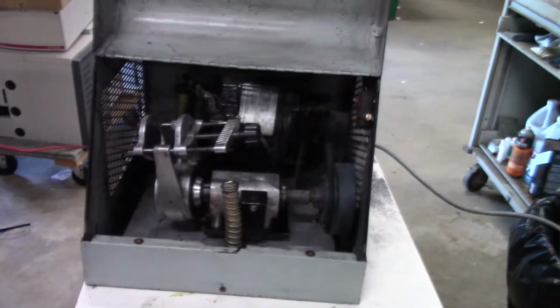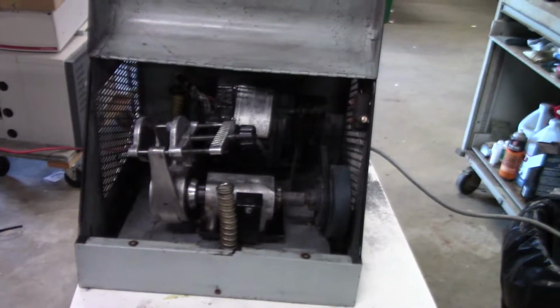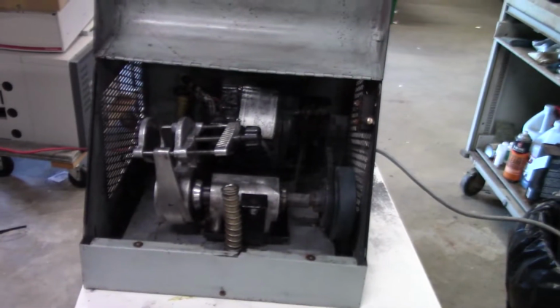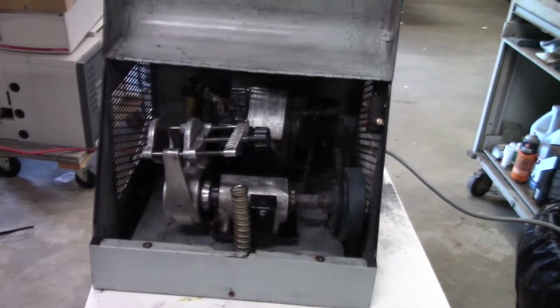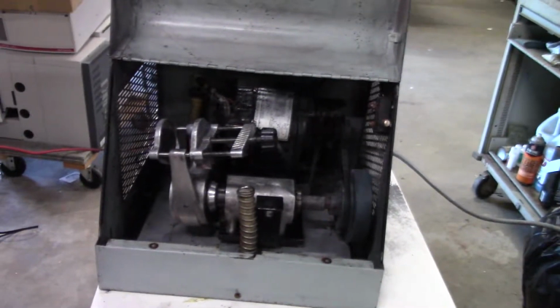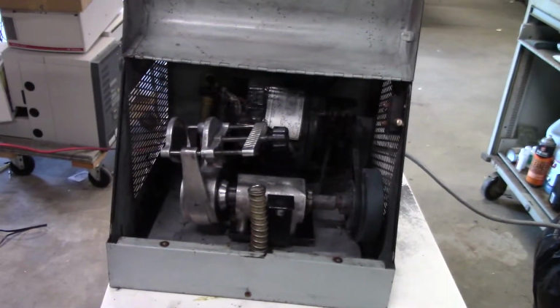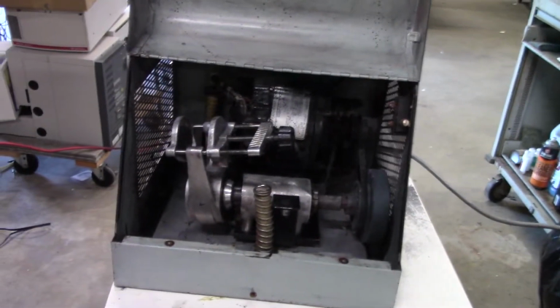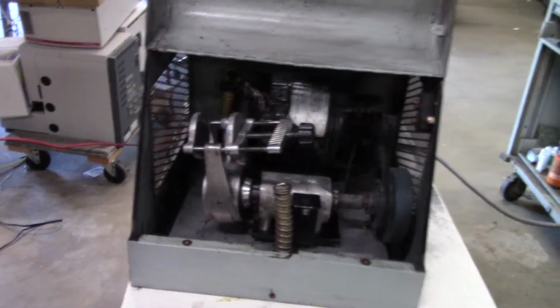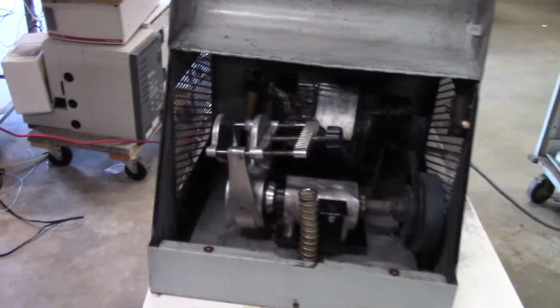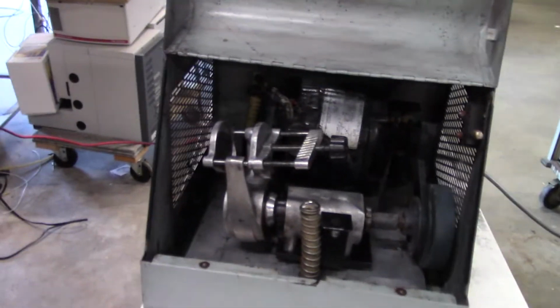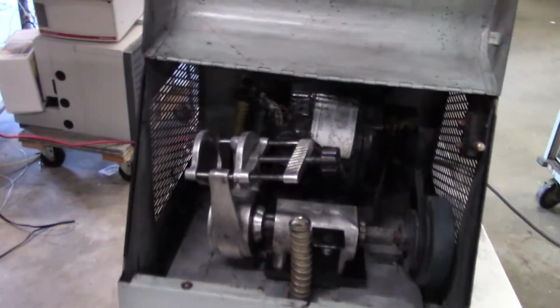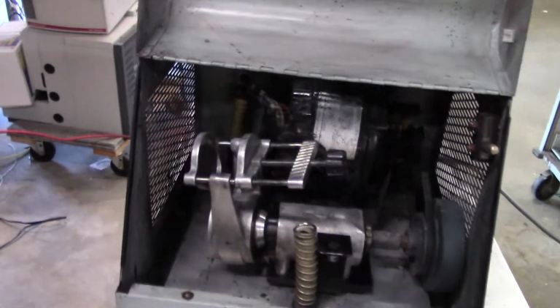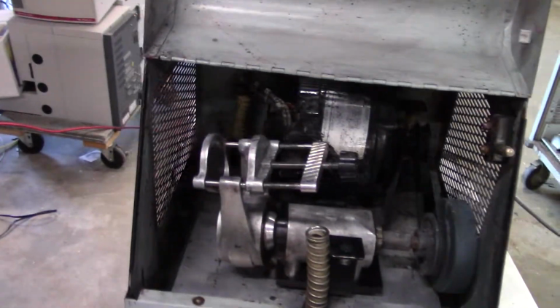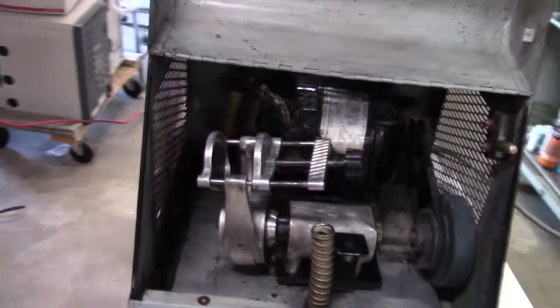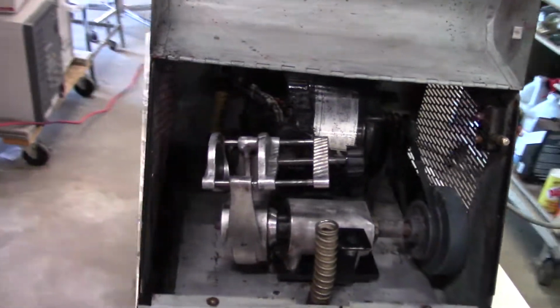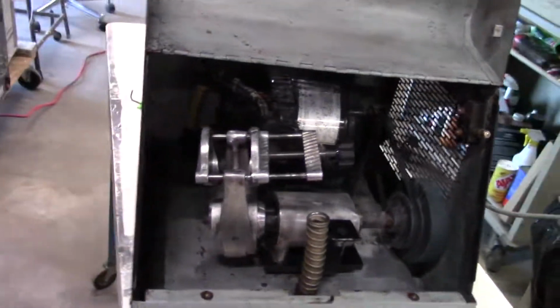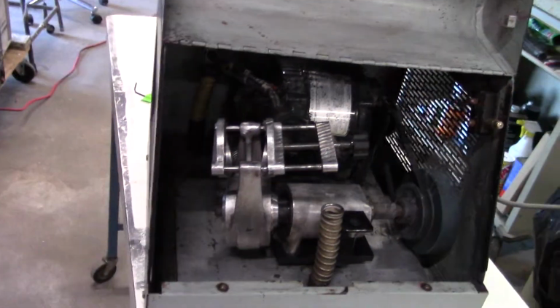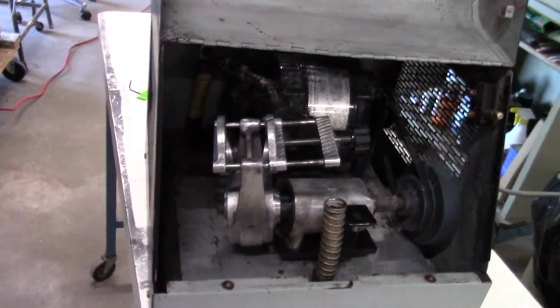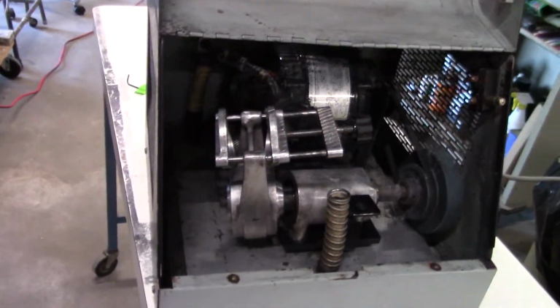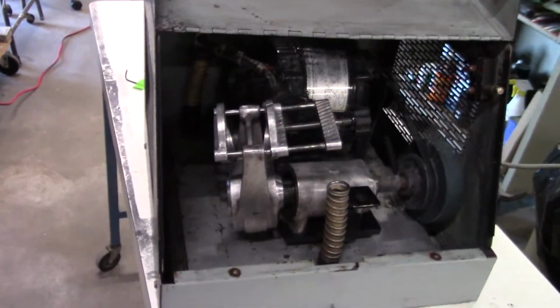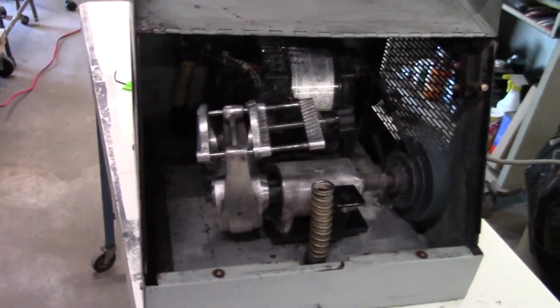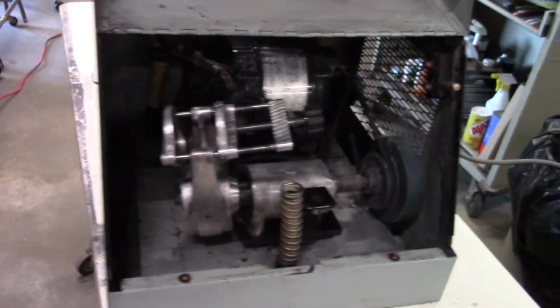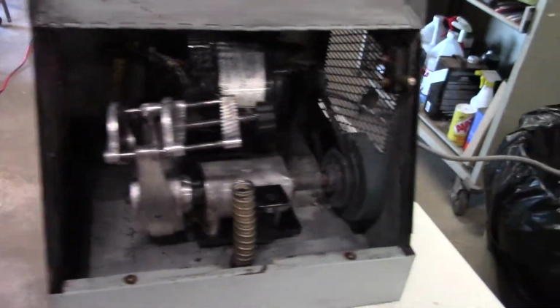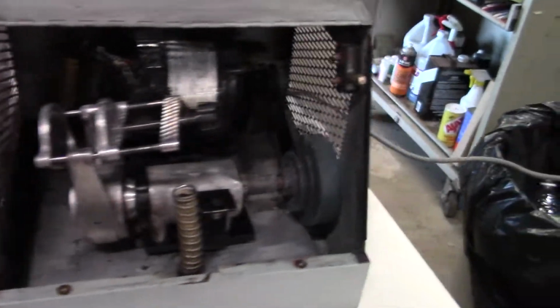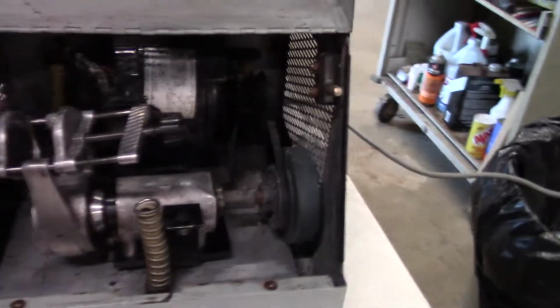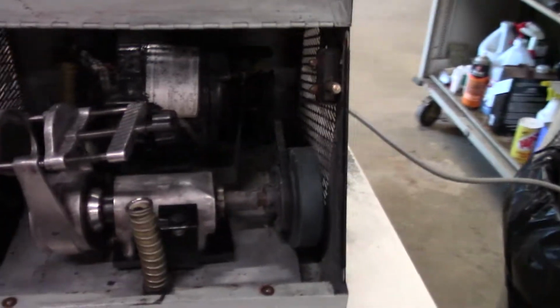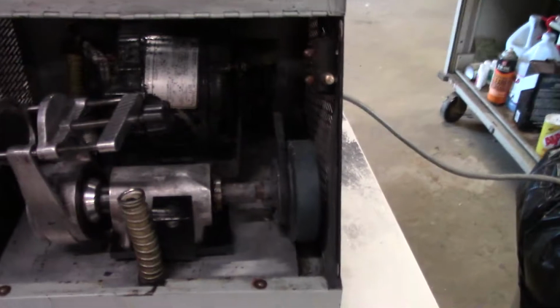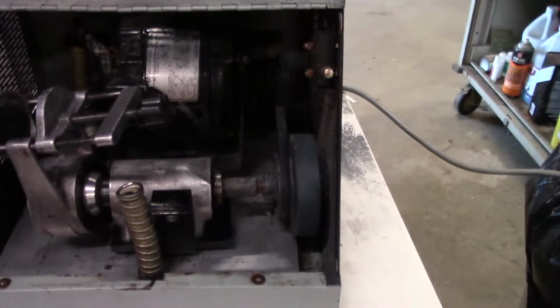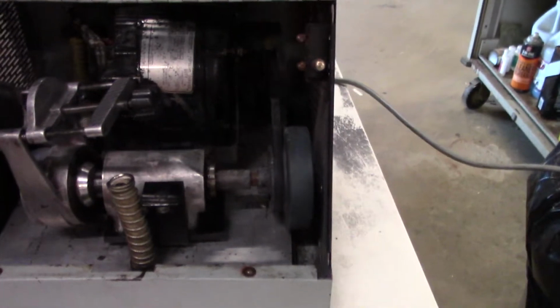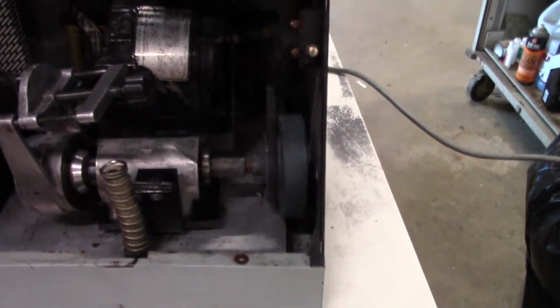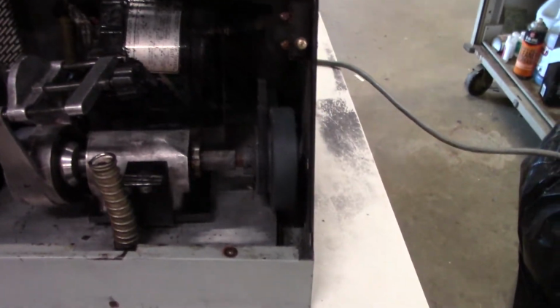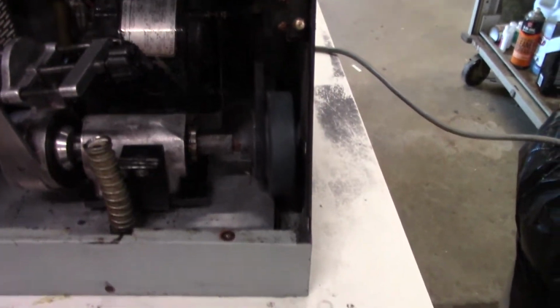Hi, this is Jim from HitechTrader. We're looking at a Spex ball mixer mill, model 8000.